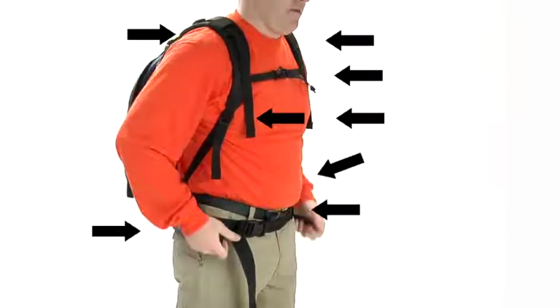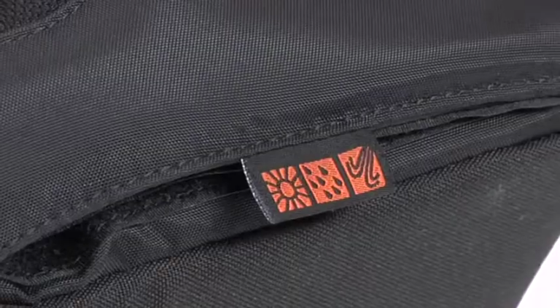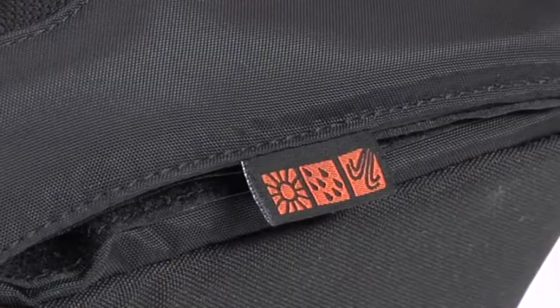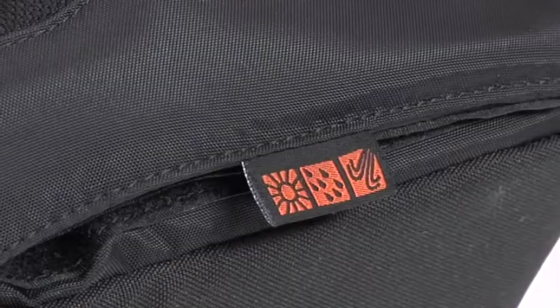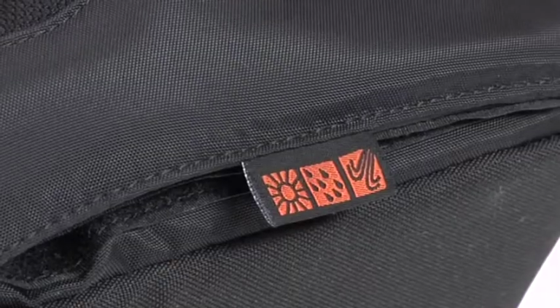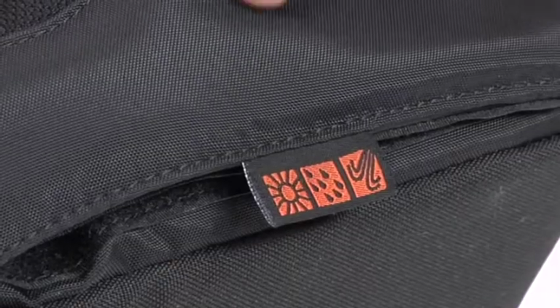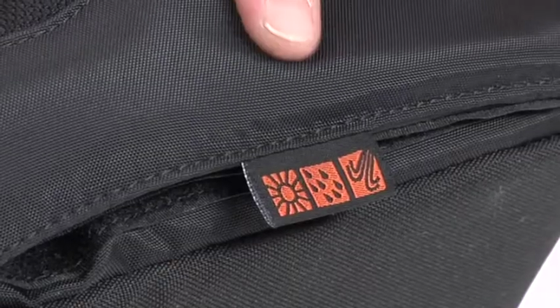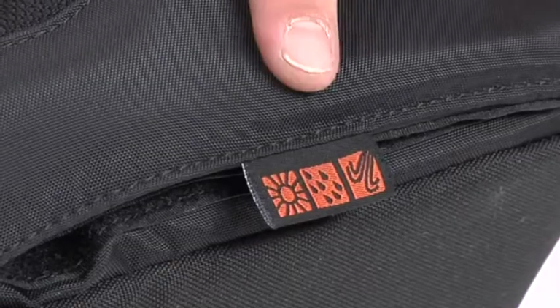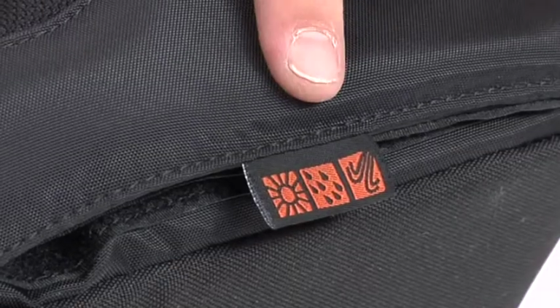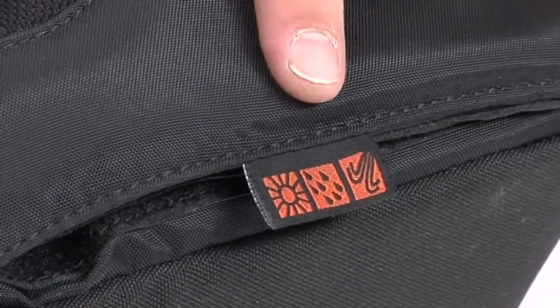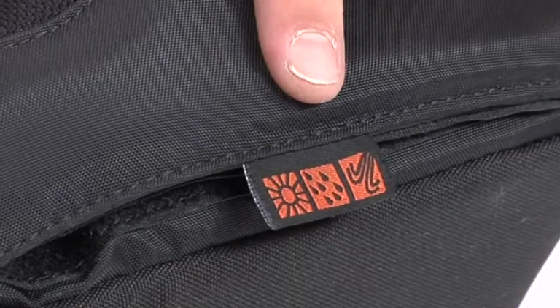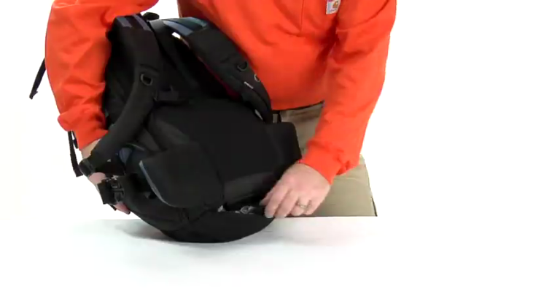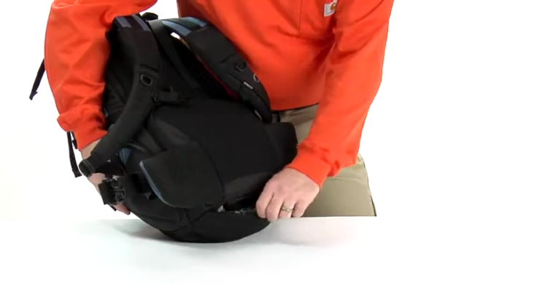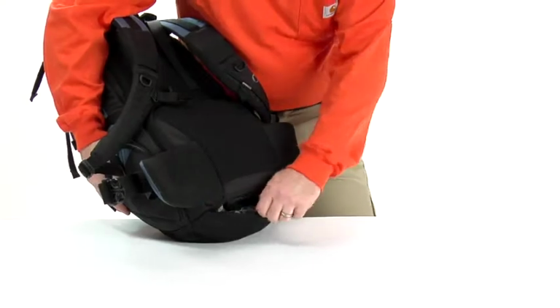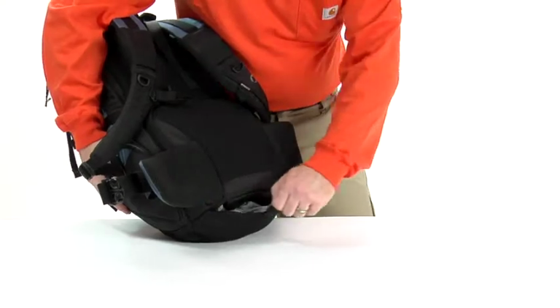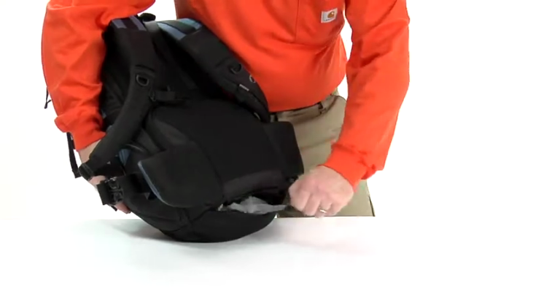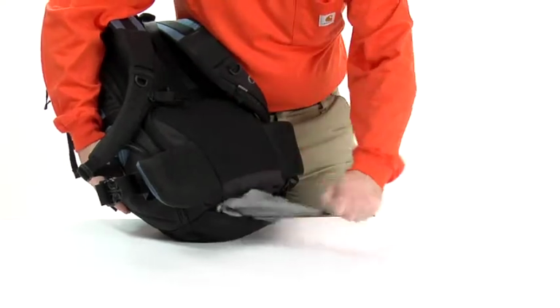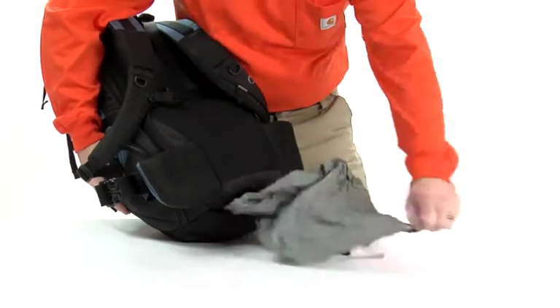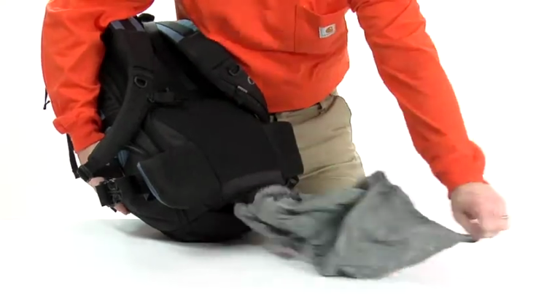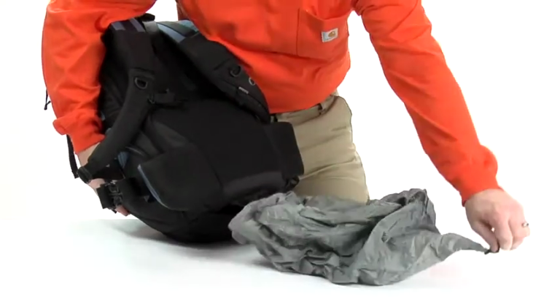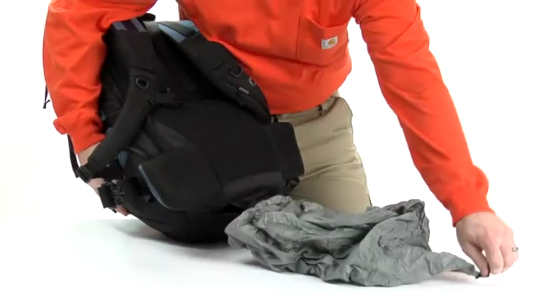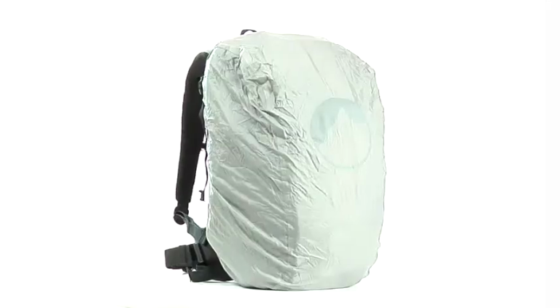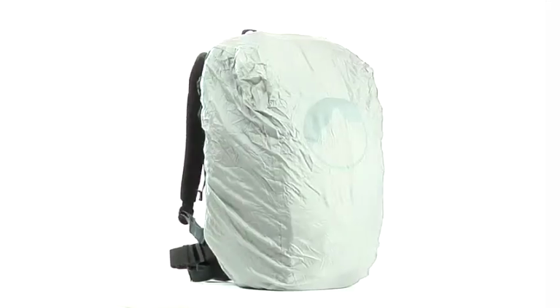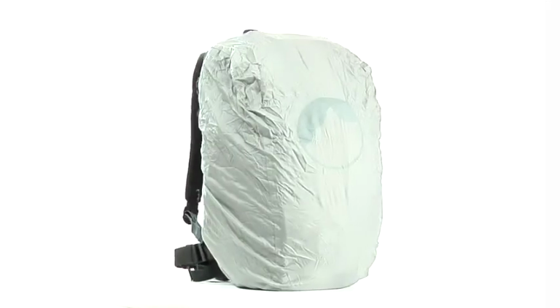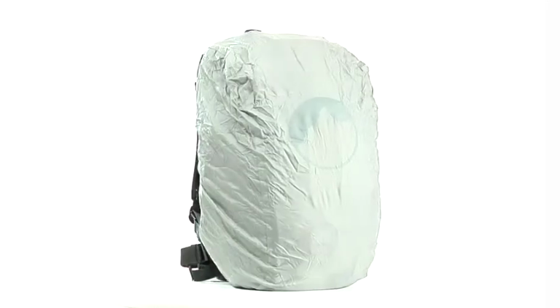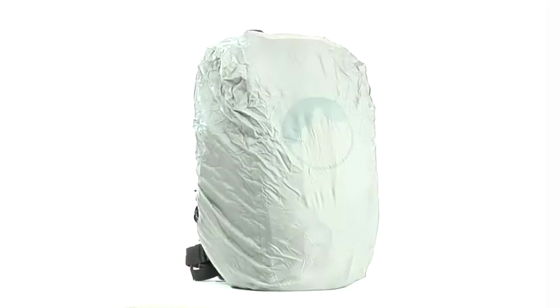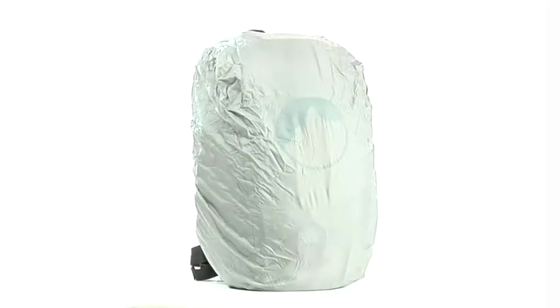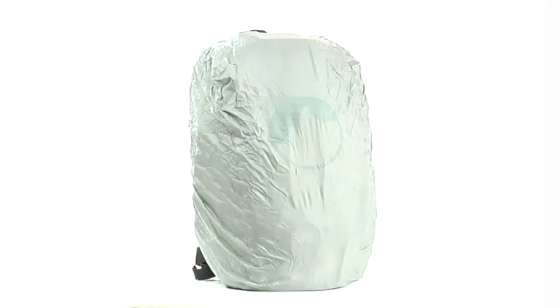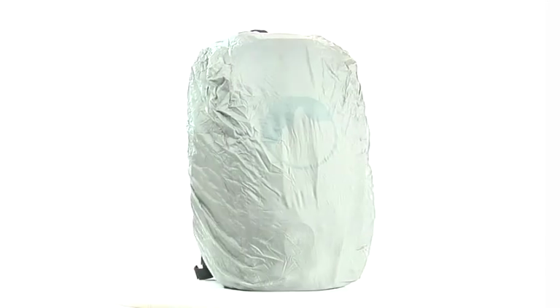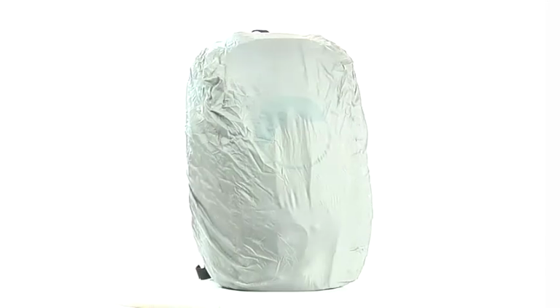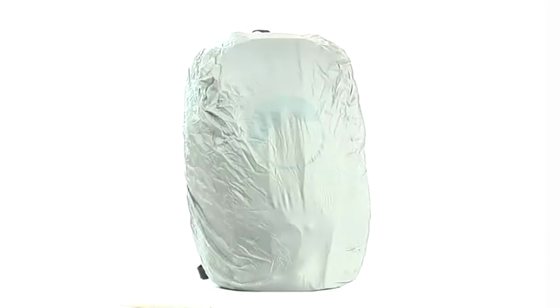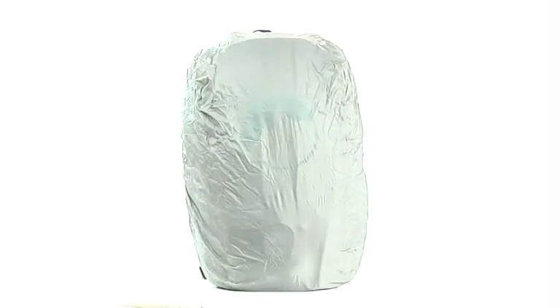To protect your pack against moisture, dust, and sand, pull out the patented built-in all-weather cover.